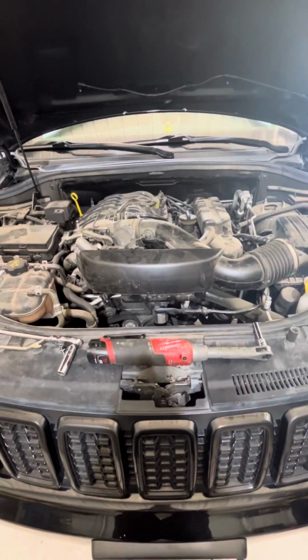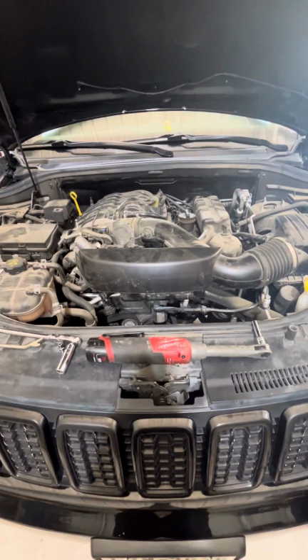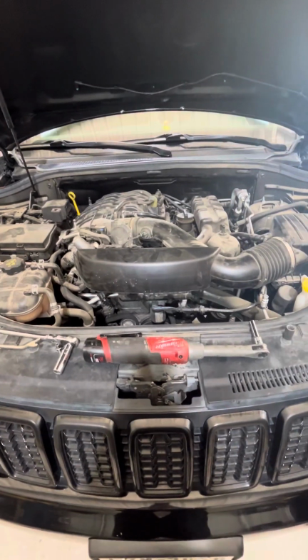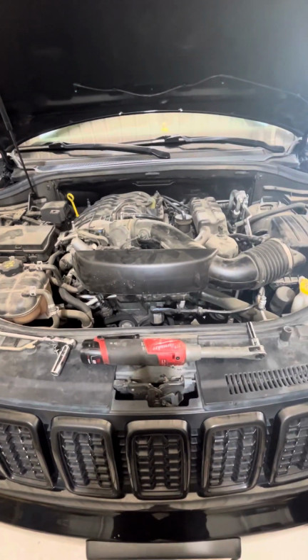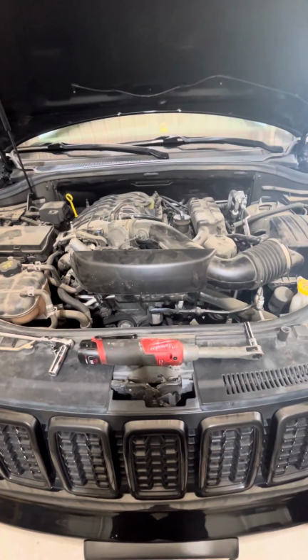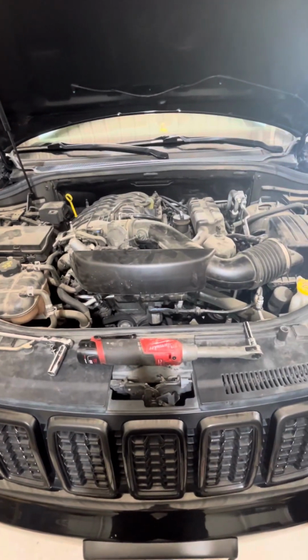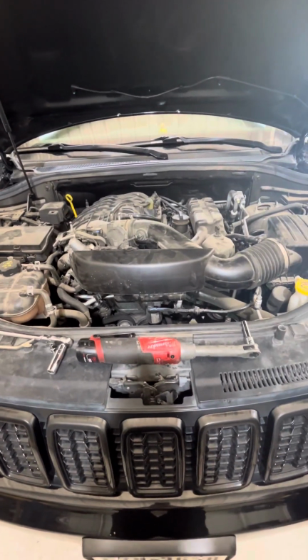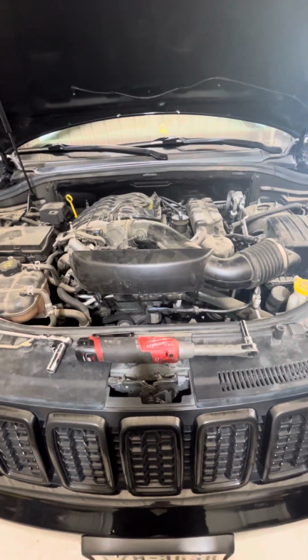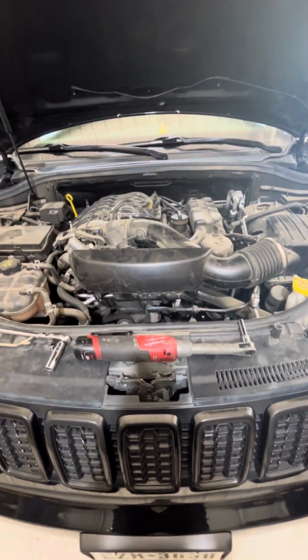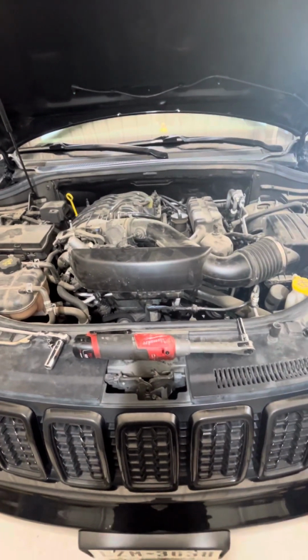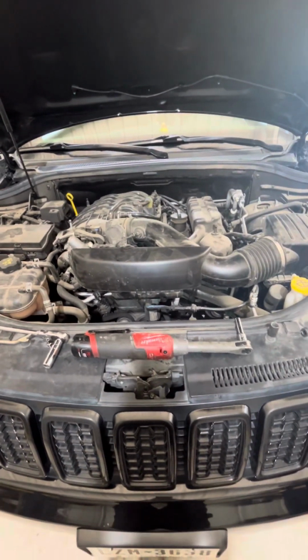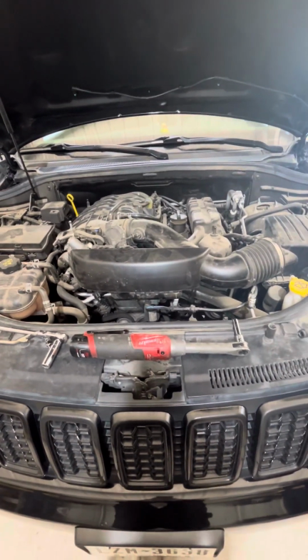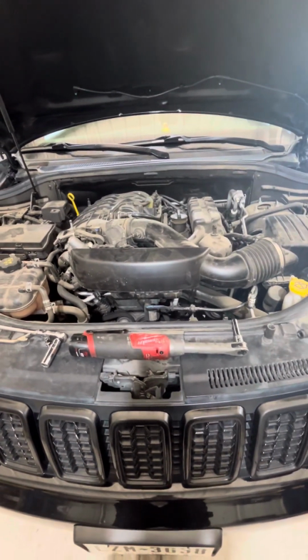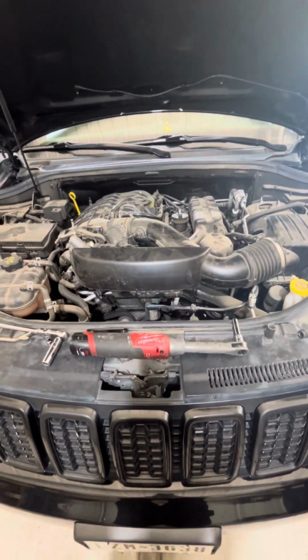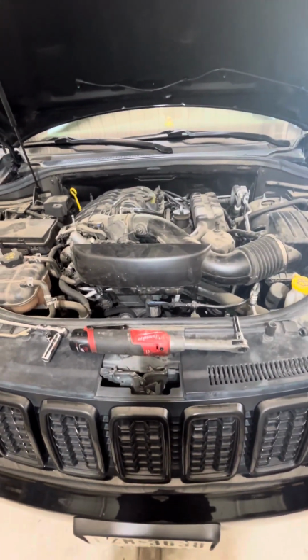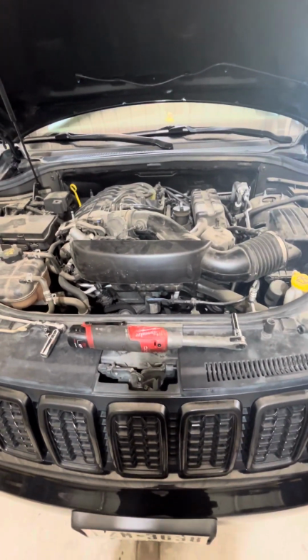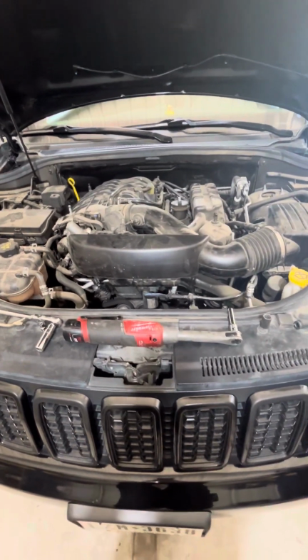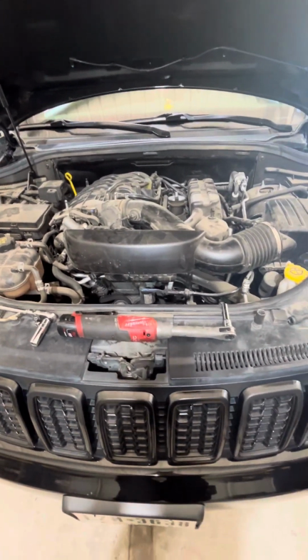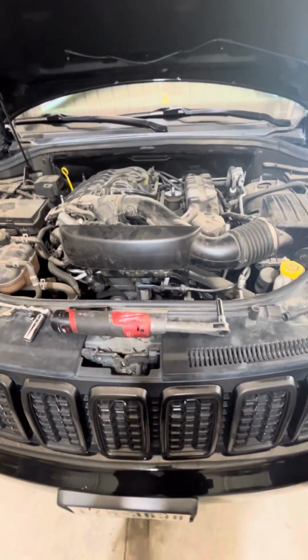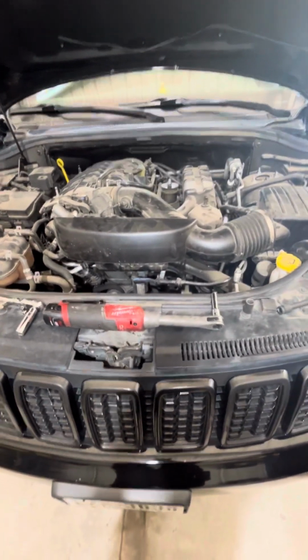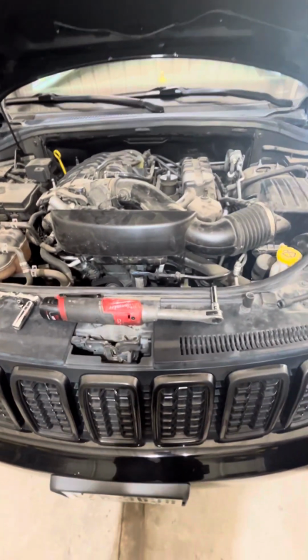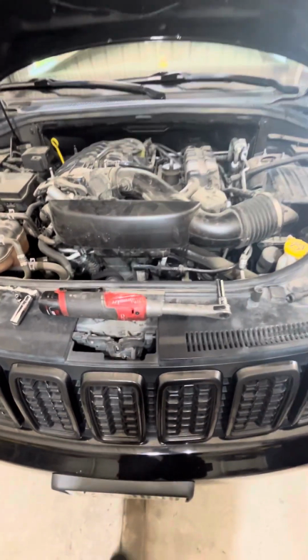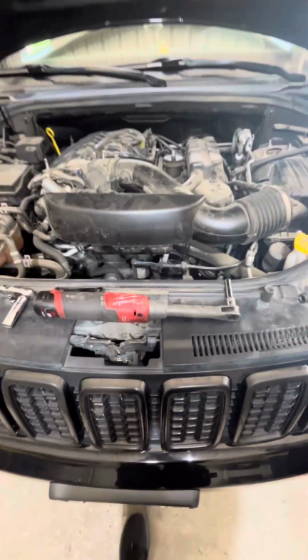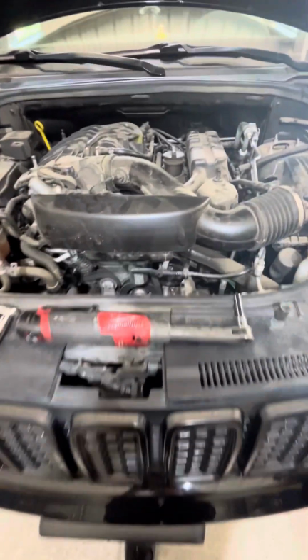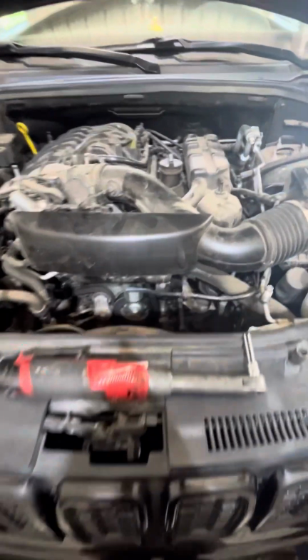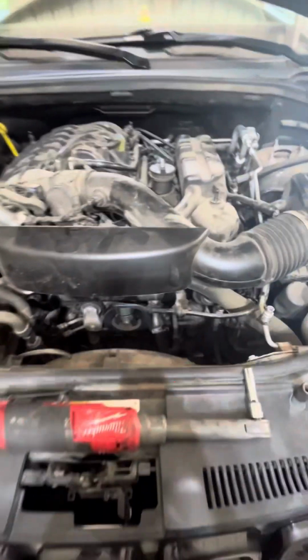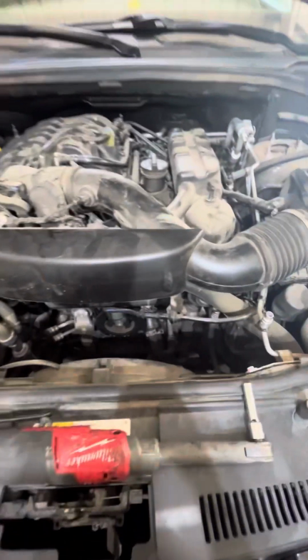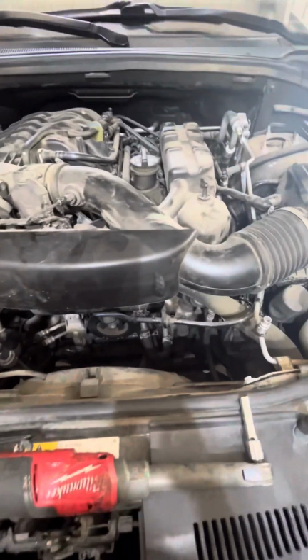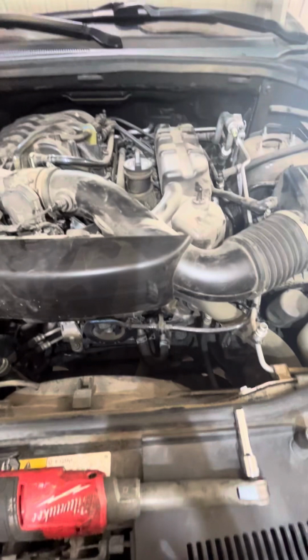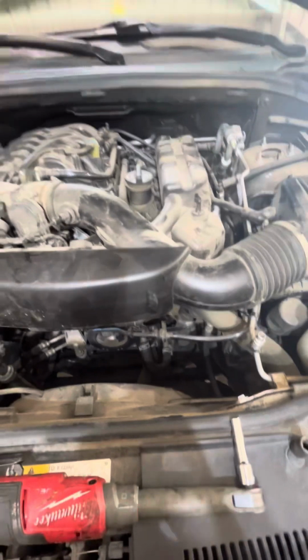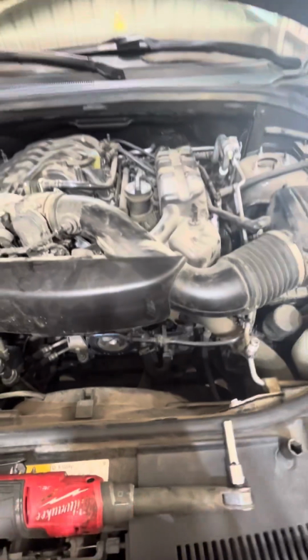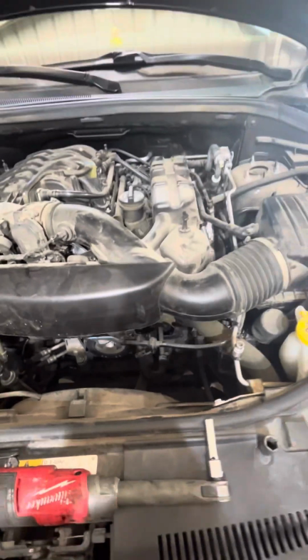We got a 2019 Jeep Grand Cherokee. I'm going to show you how to take off the AC compressor.